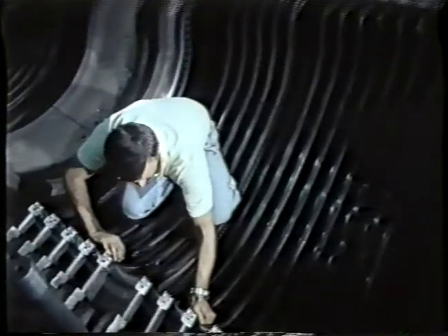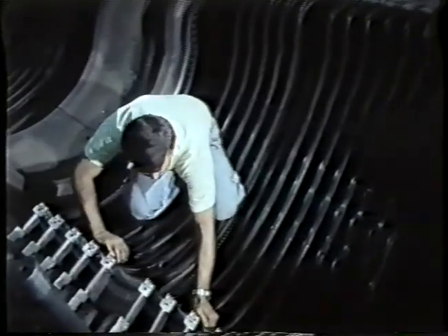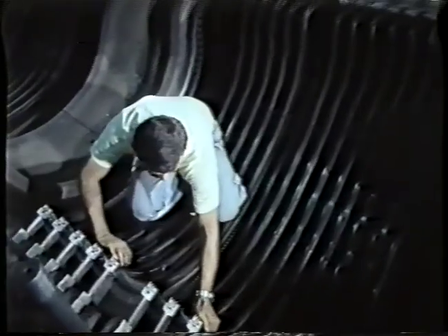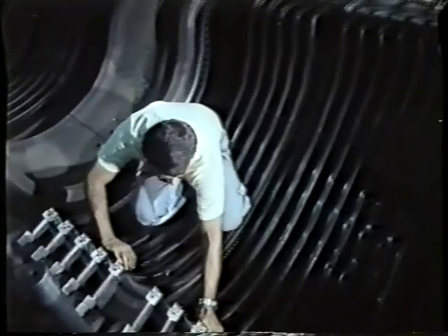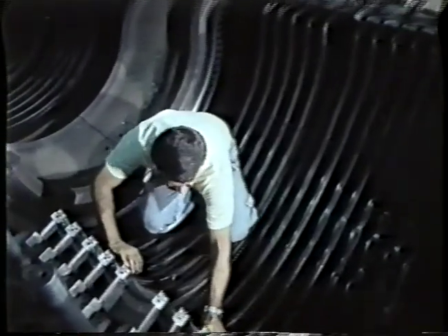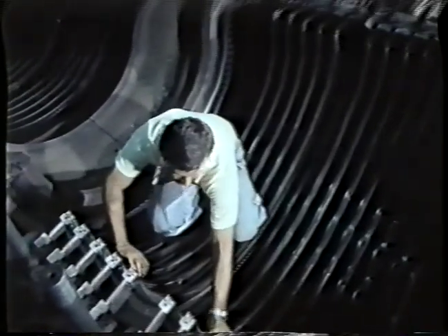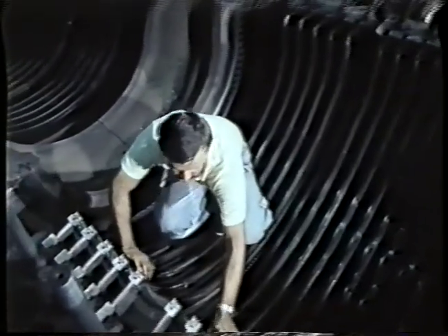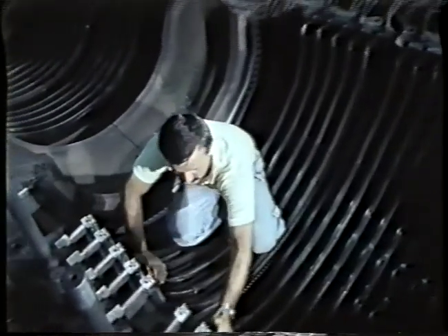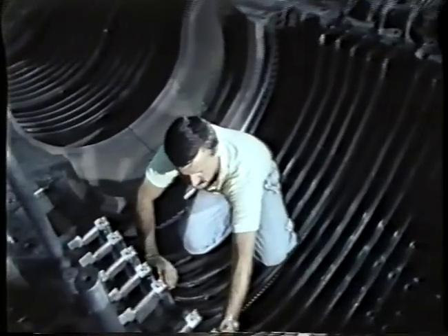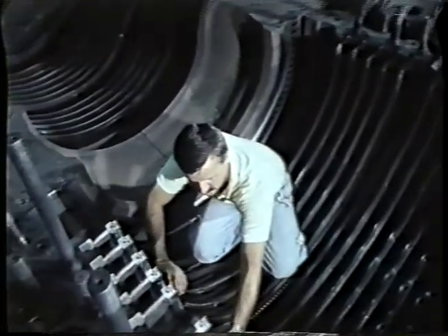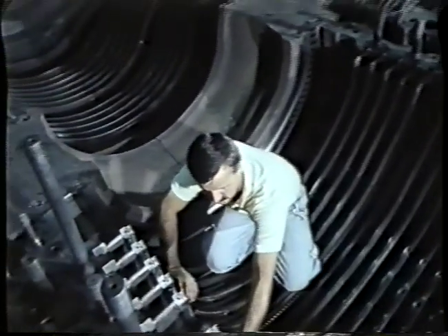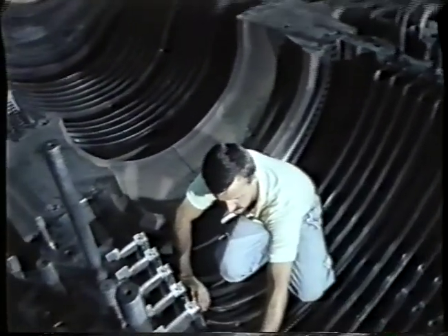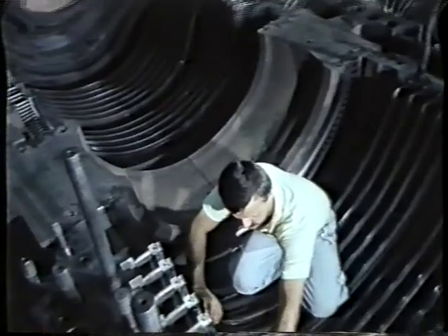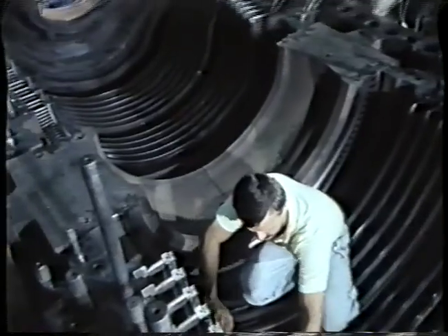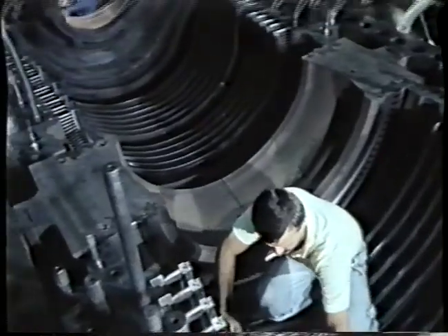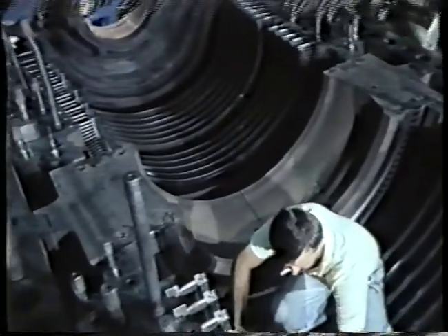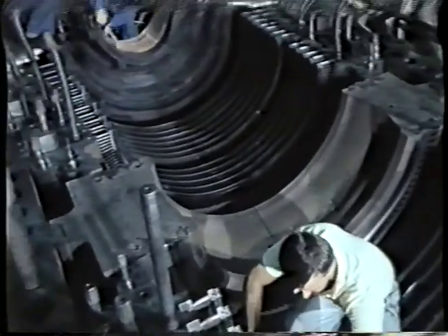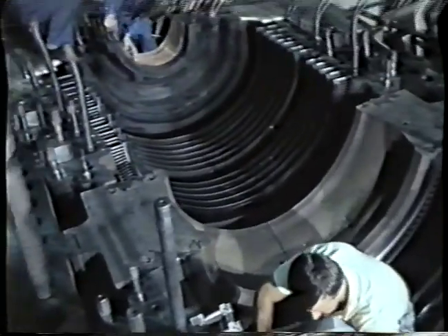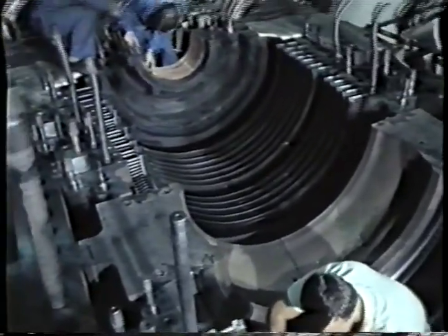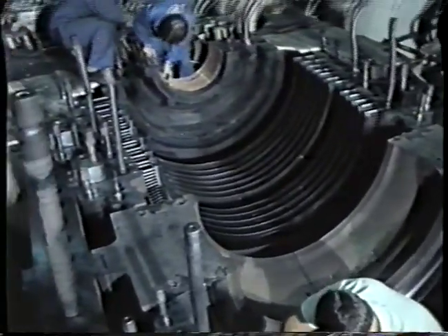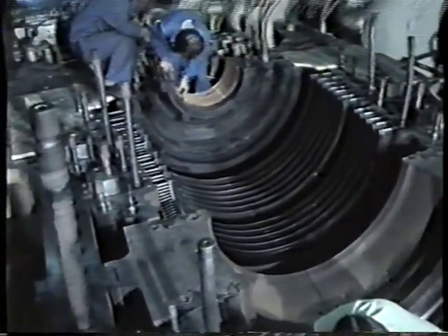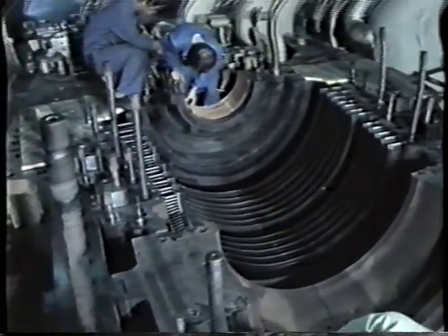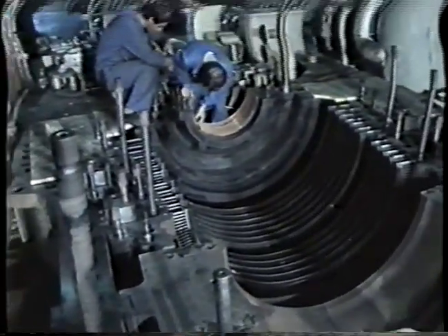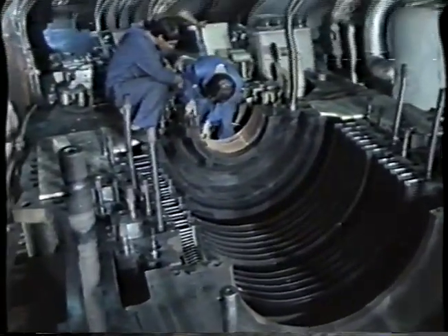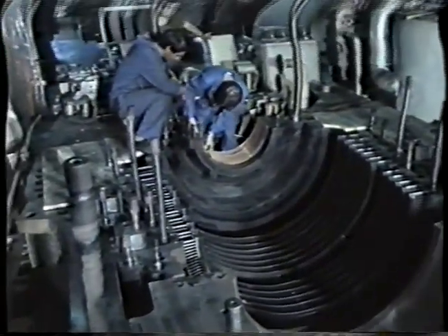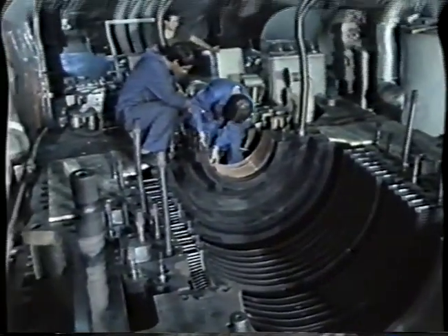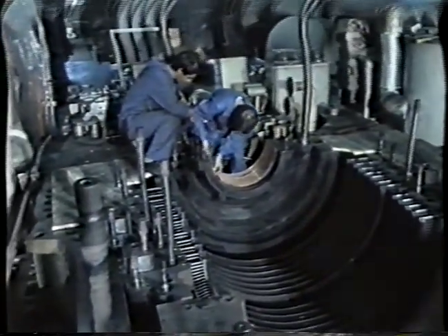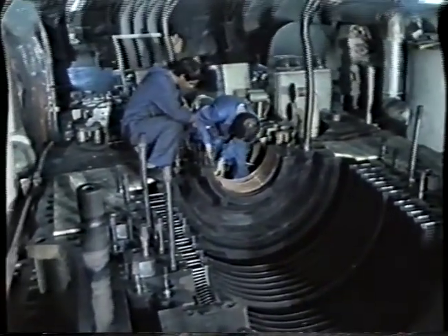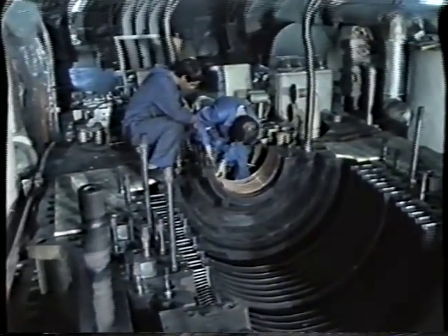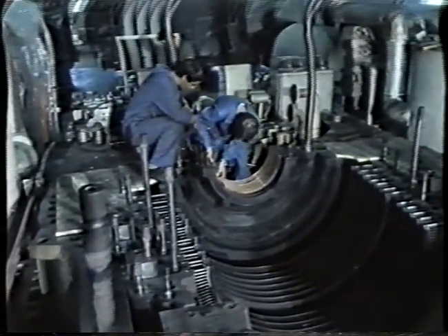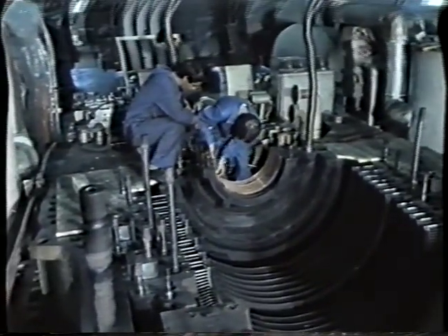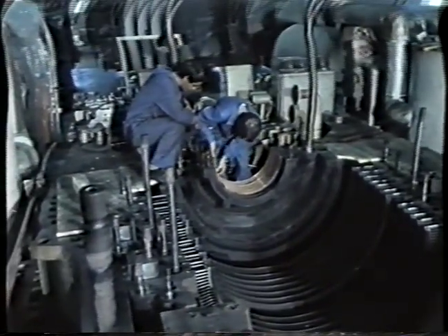After dismantling of the high pressure rotor, a visual inspection of the stator blades has to be carried out.